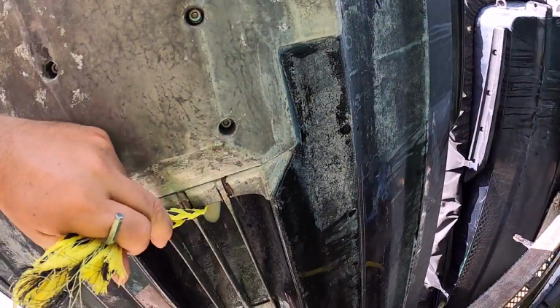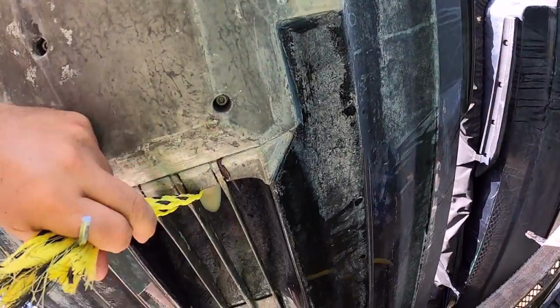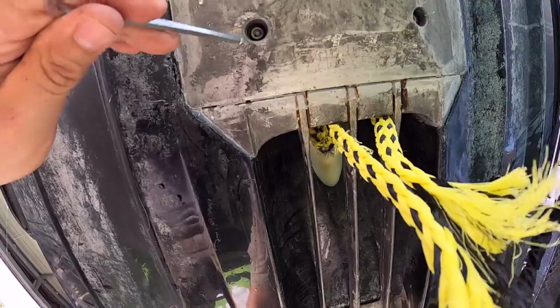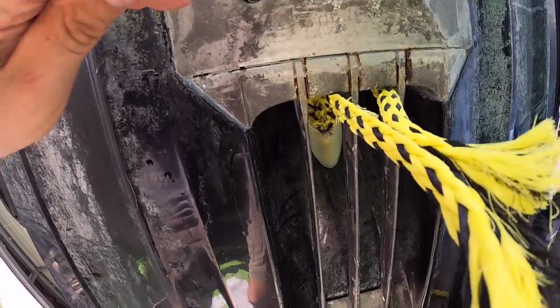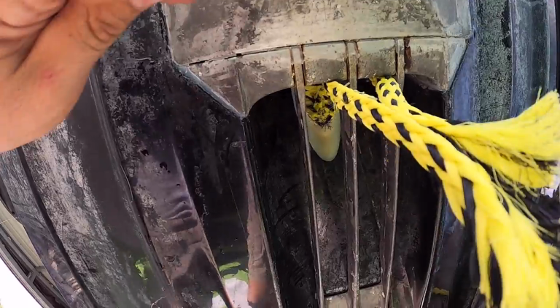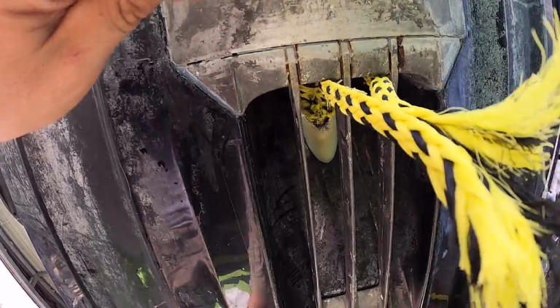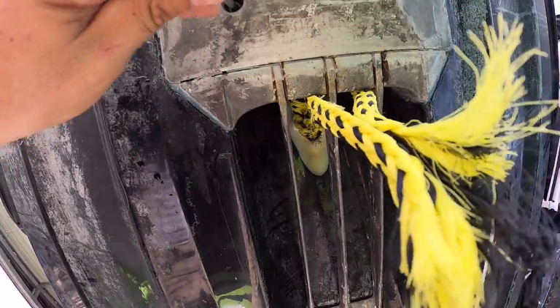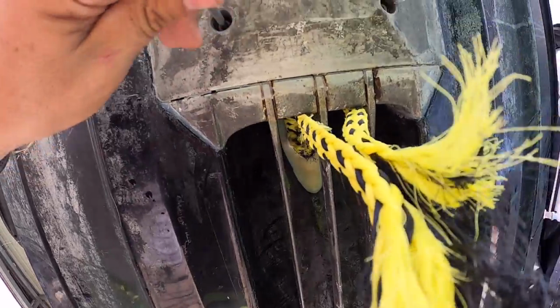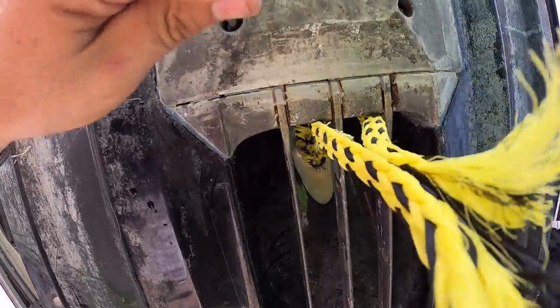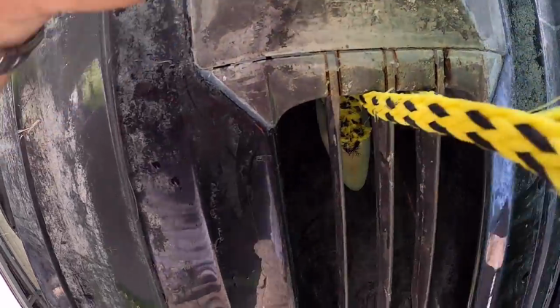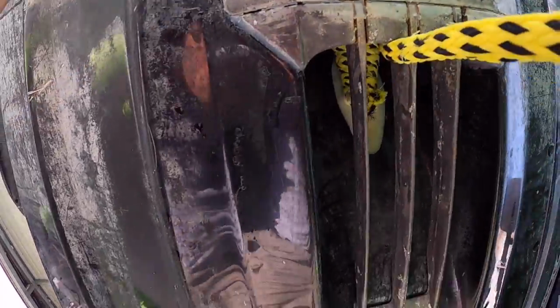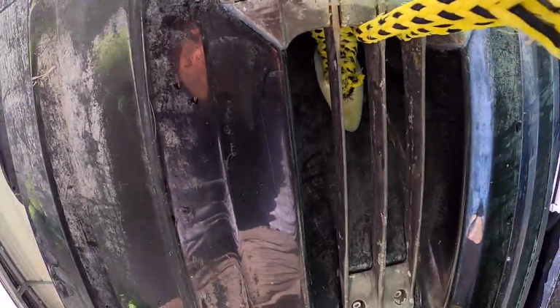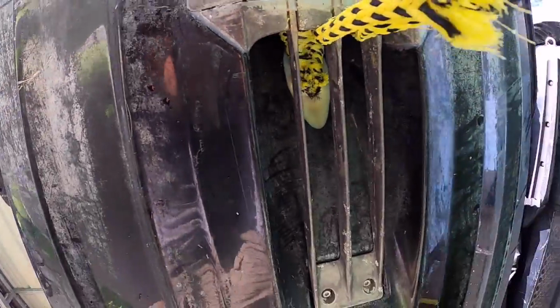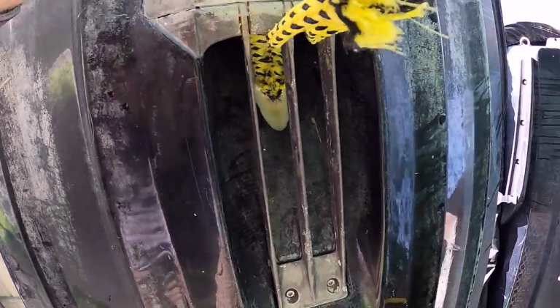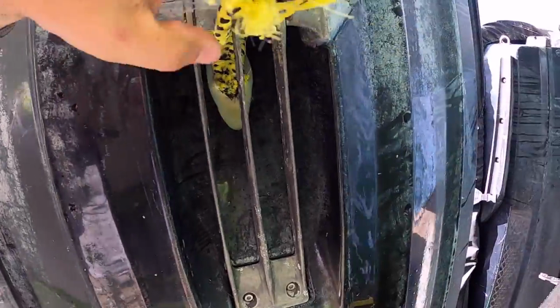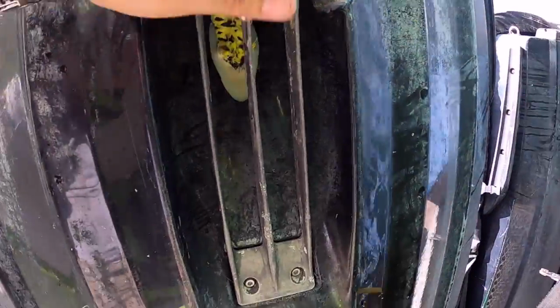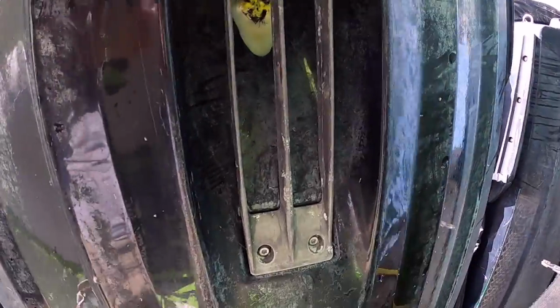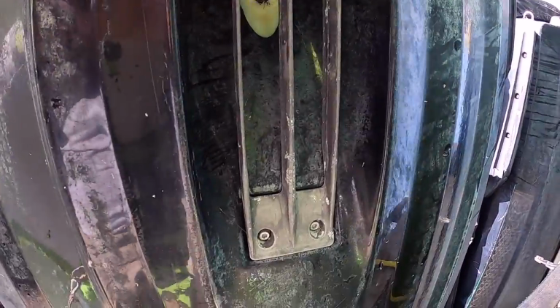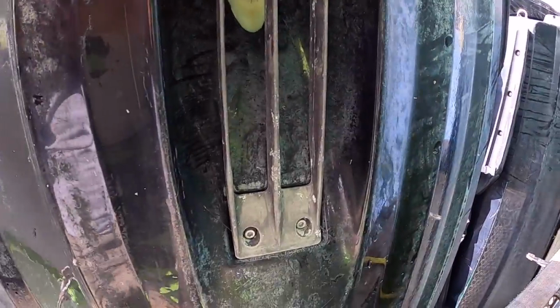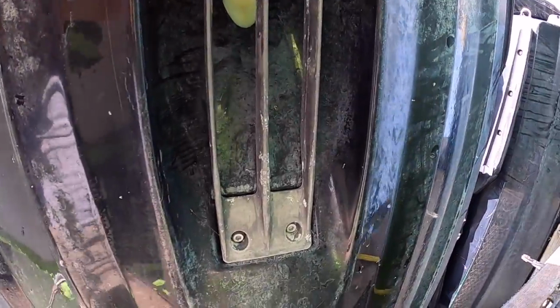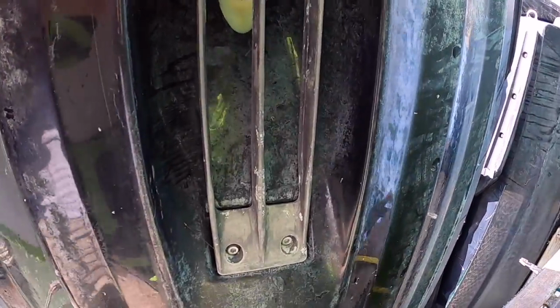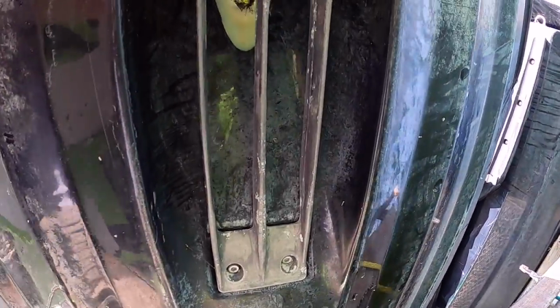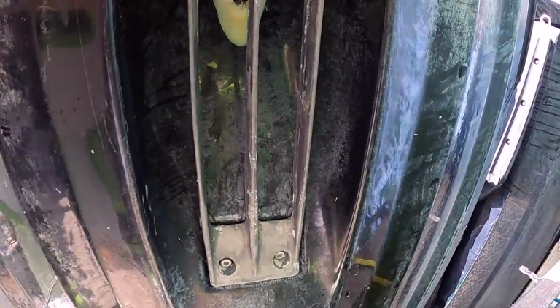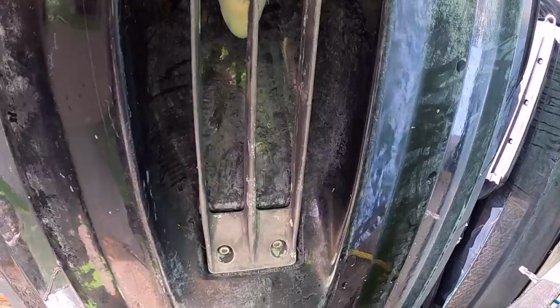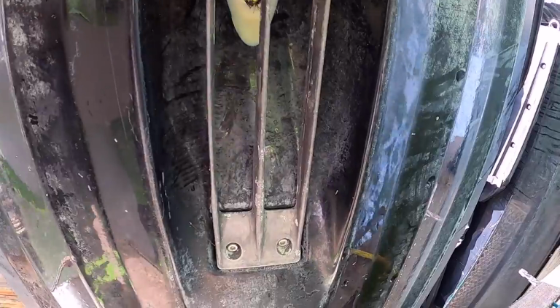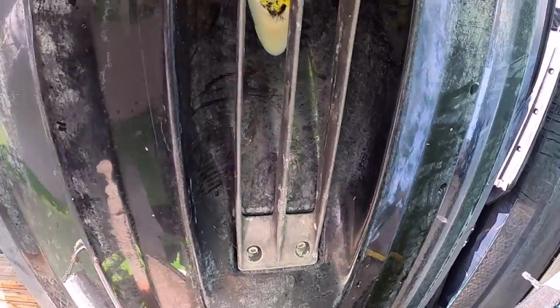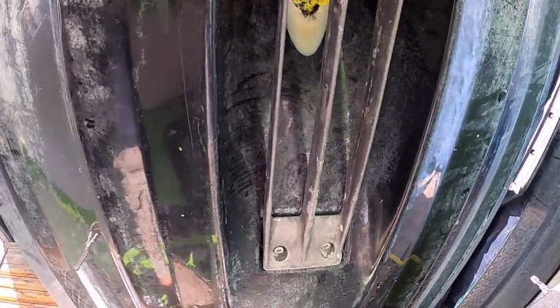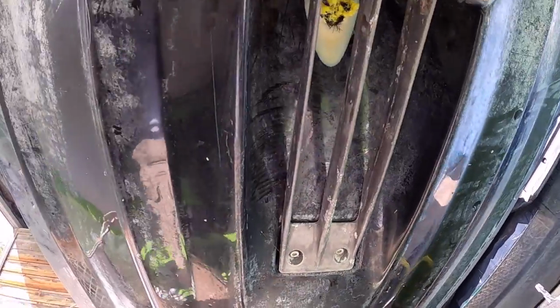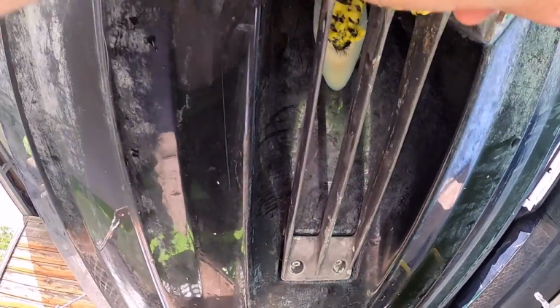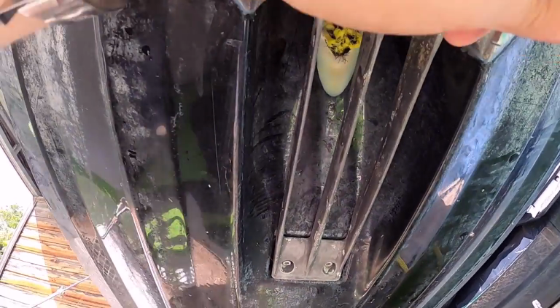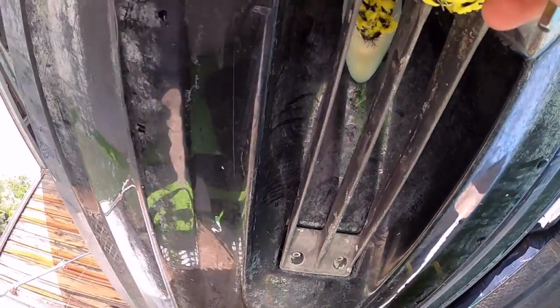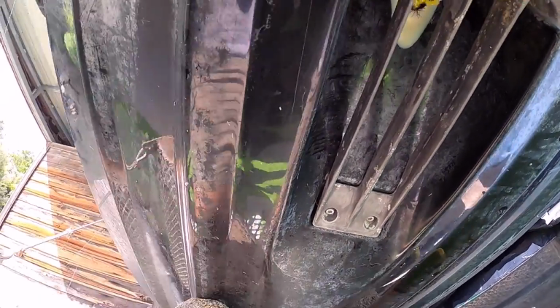This Allen wrench. Well, this is going to be interesting.